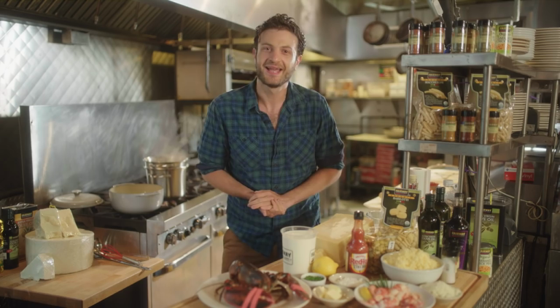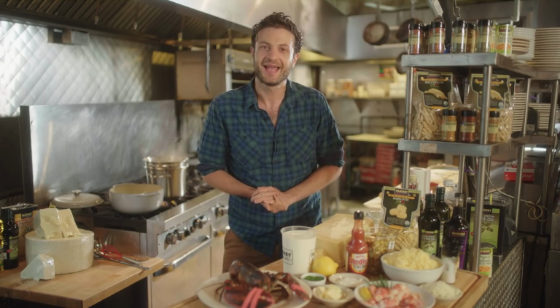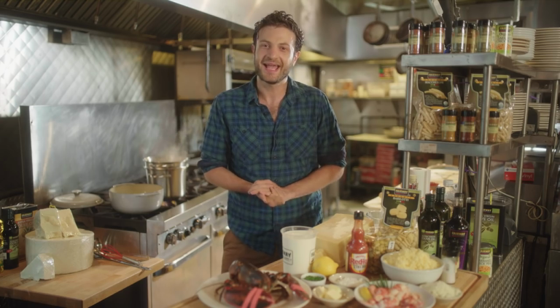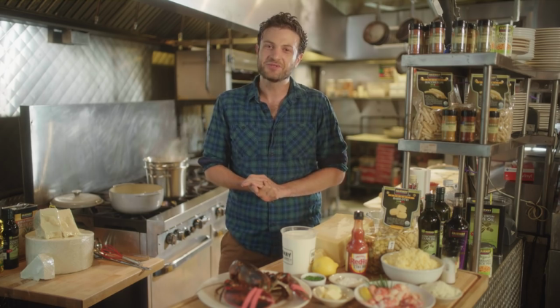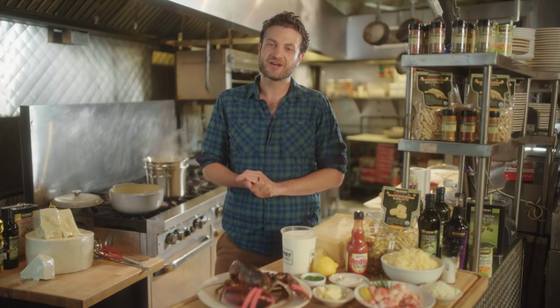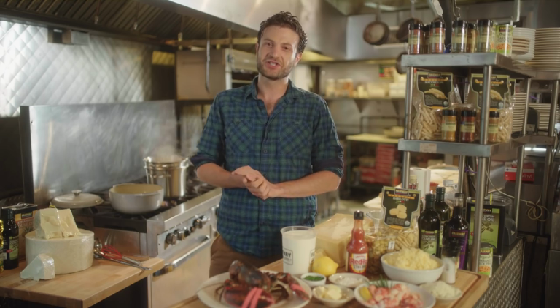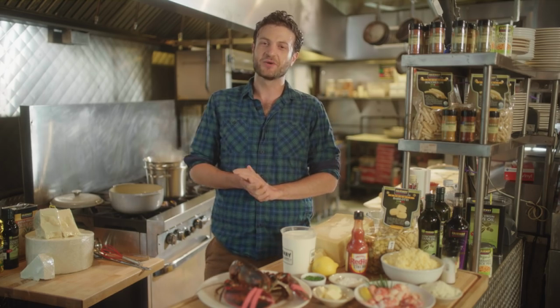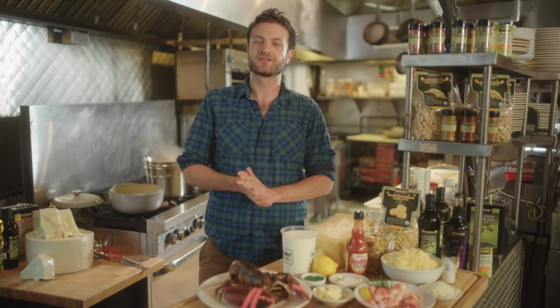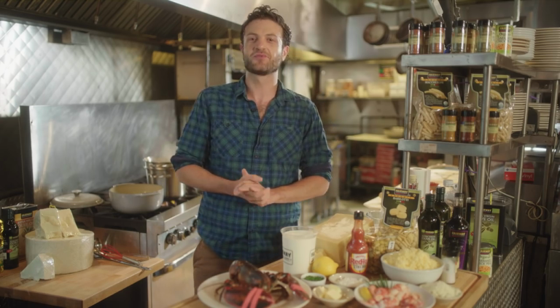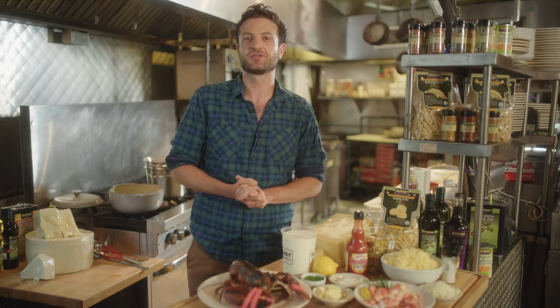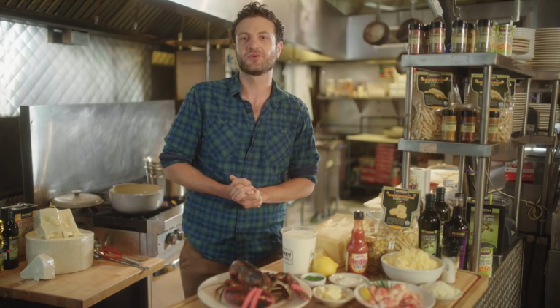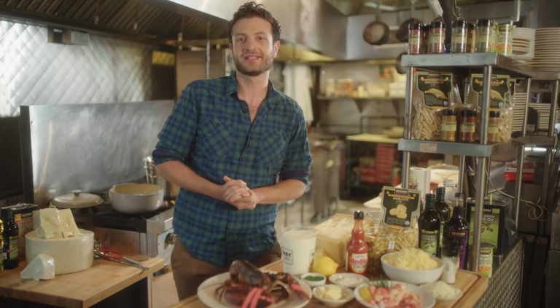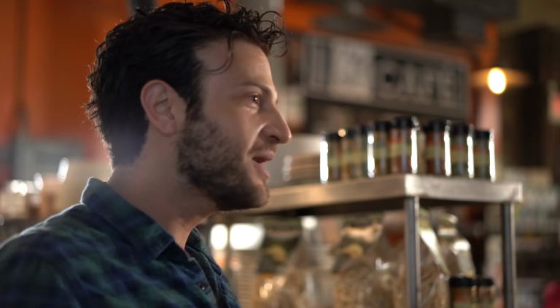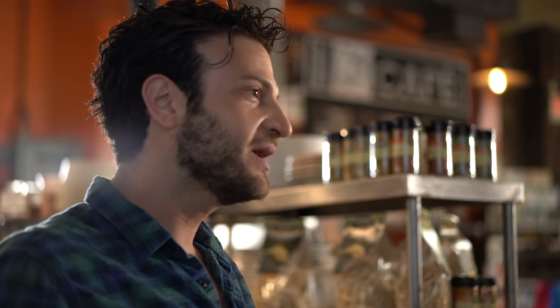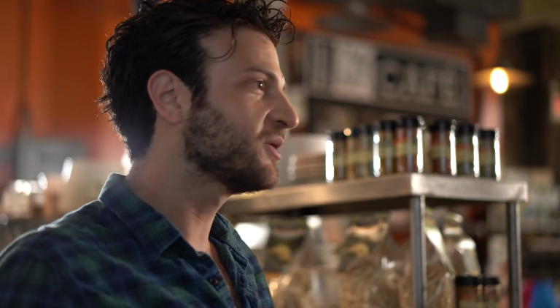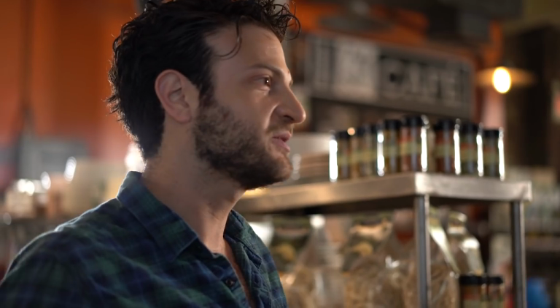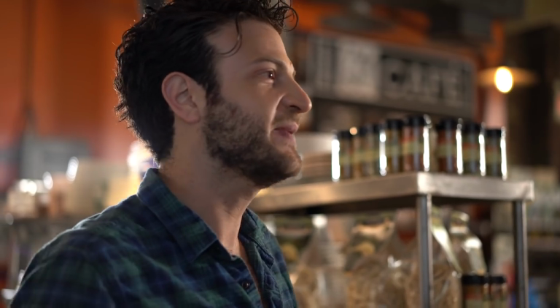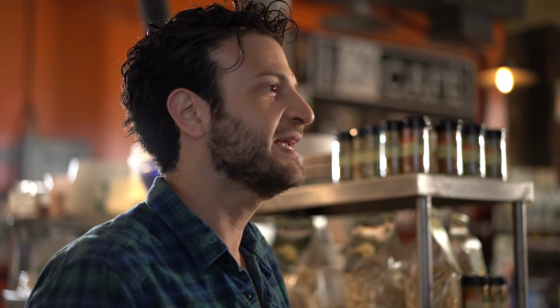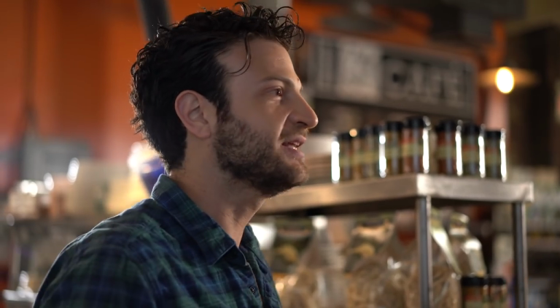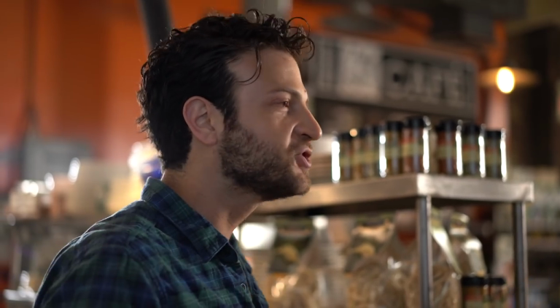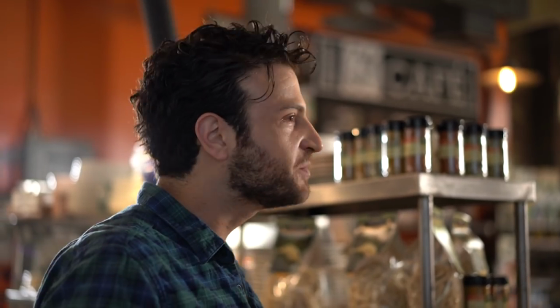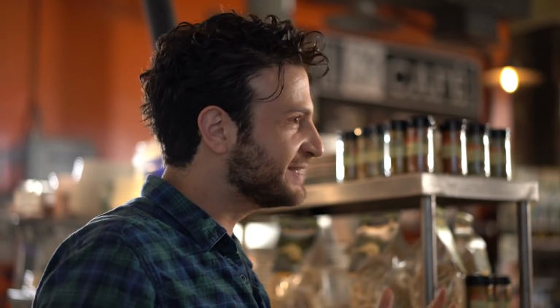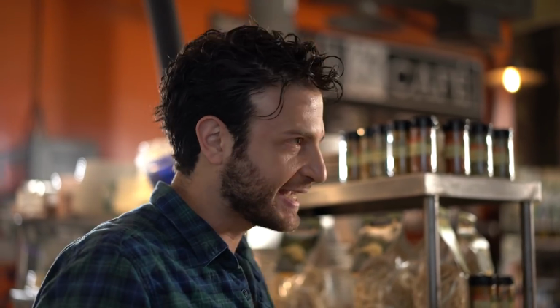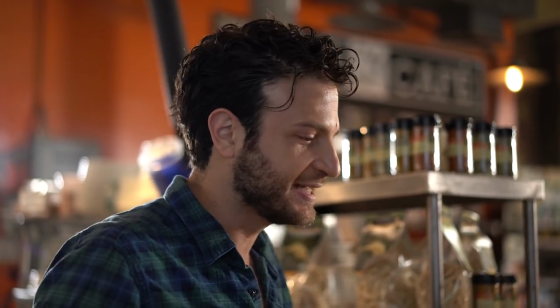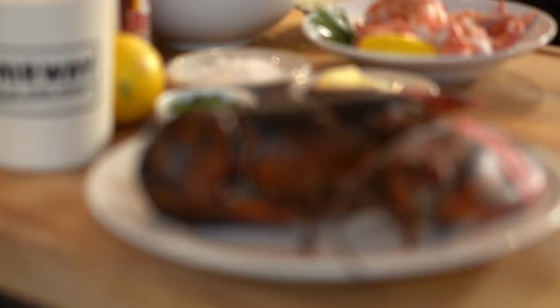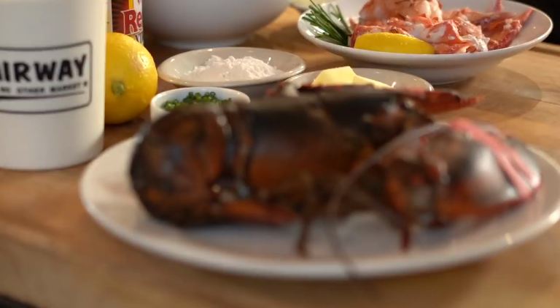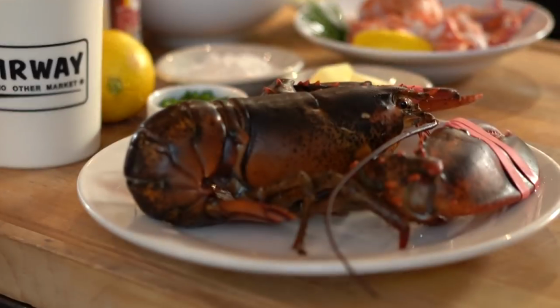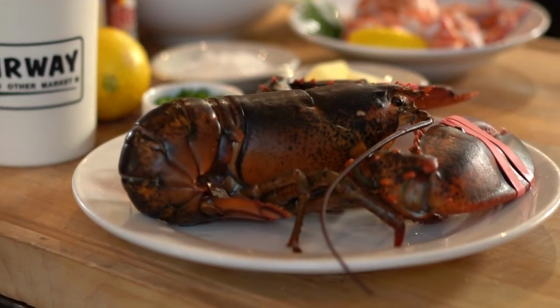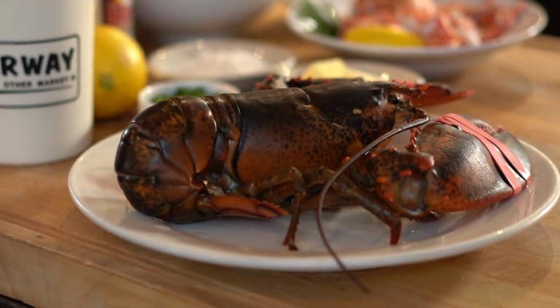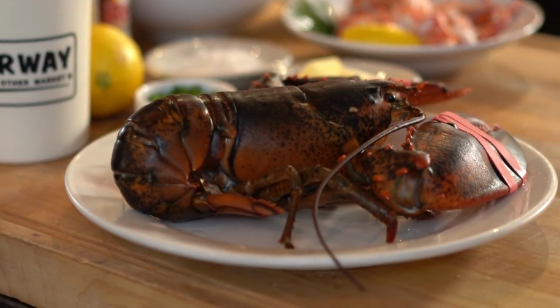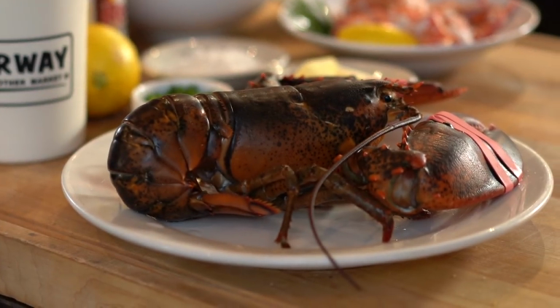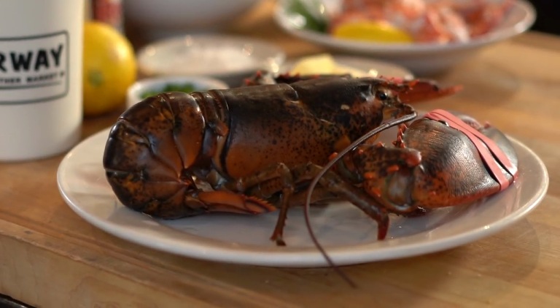Hey, I'm Jeremy Jacovitz from Brunch Boys. Today we are going to be making the super decadent lobster mac and cheese.